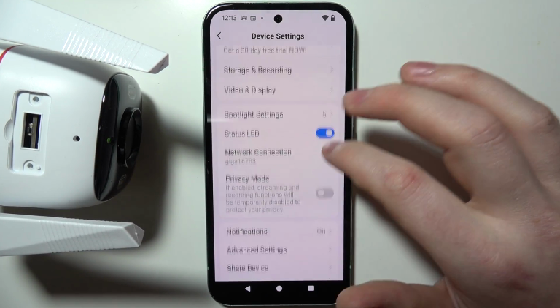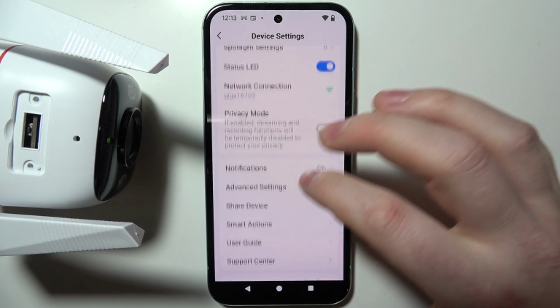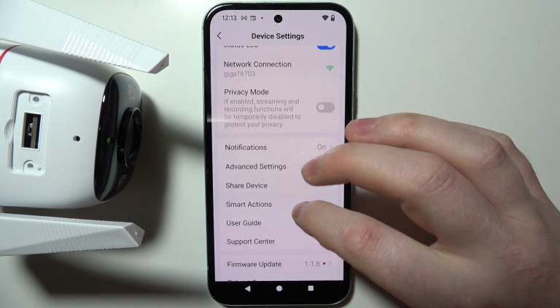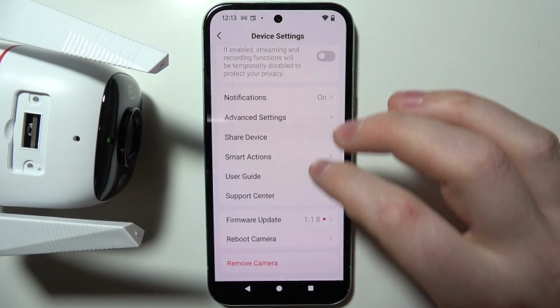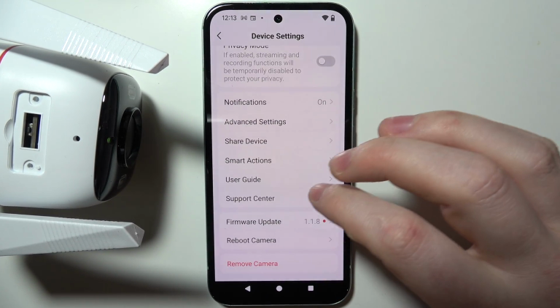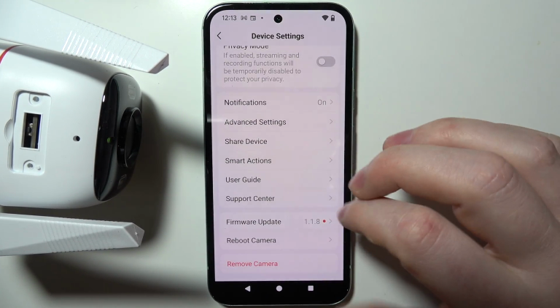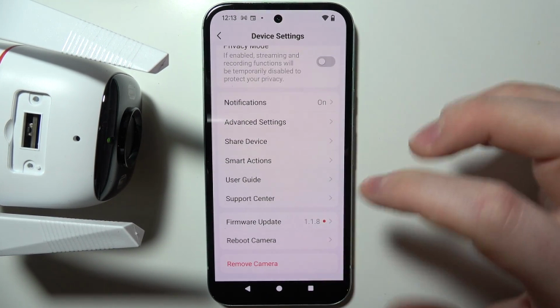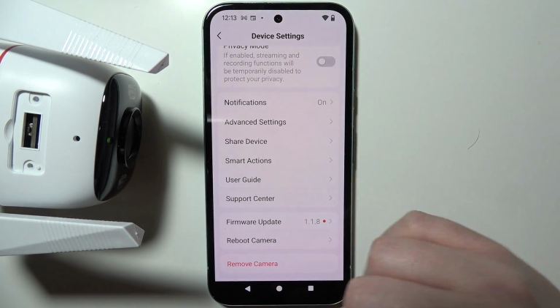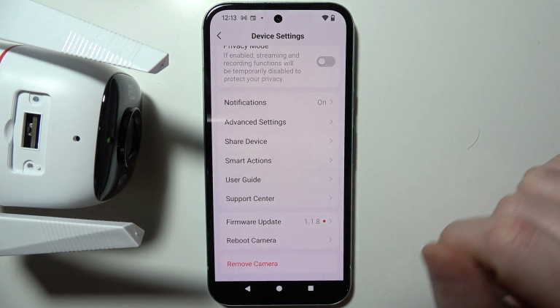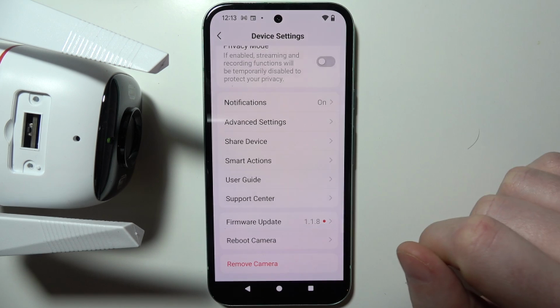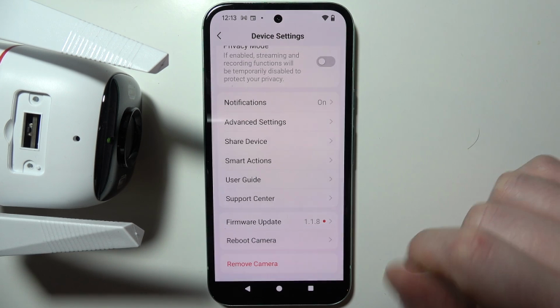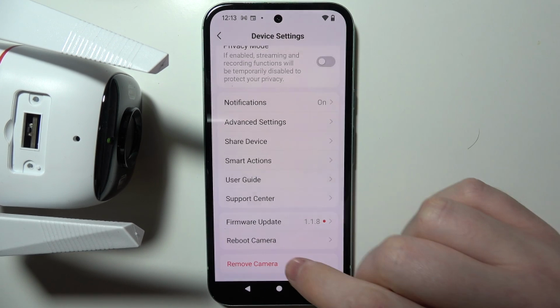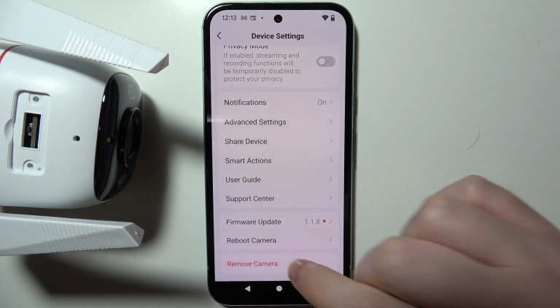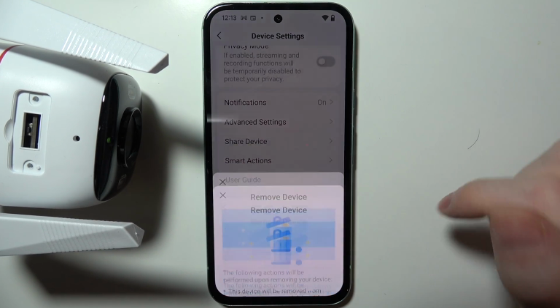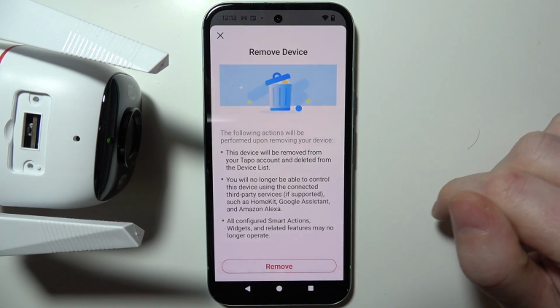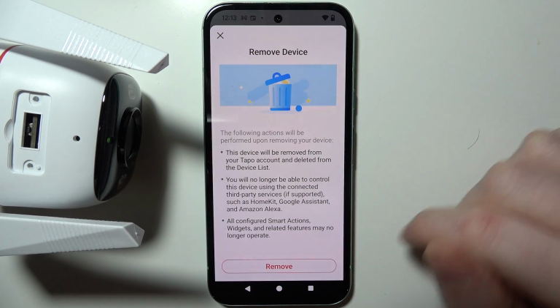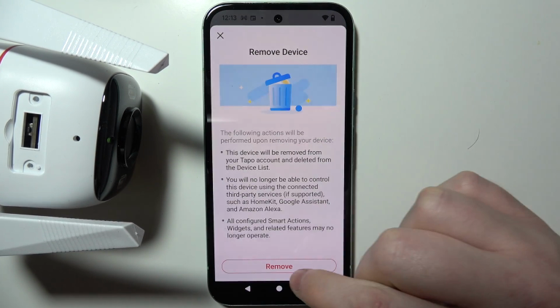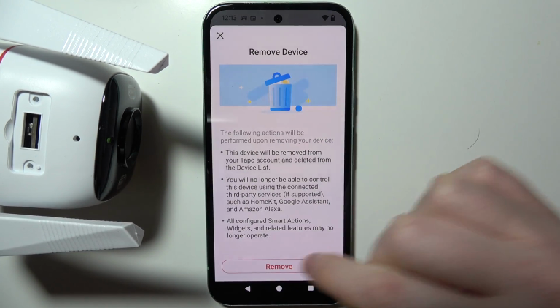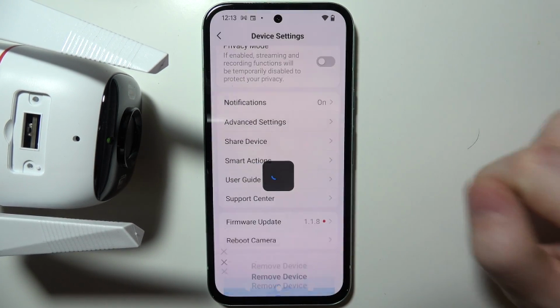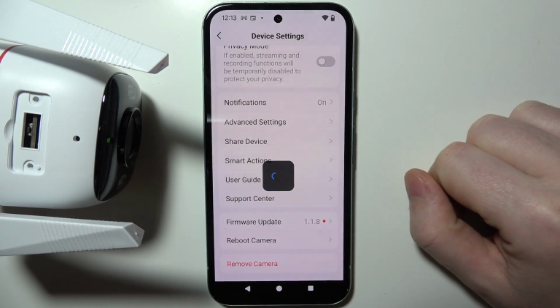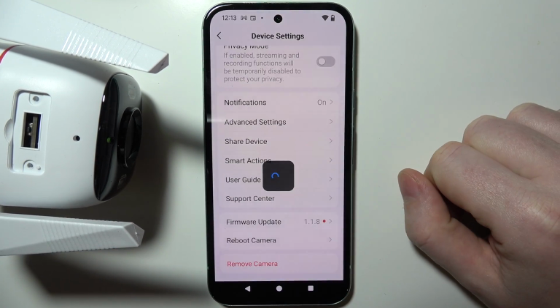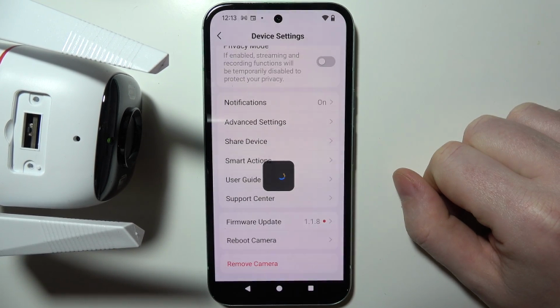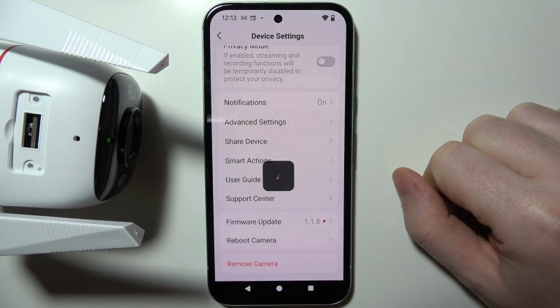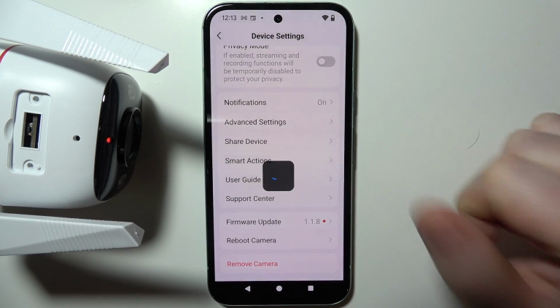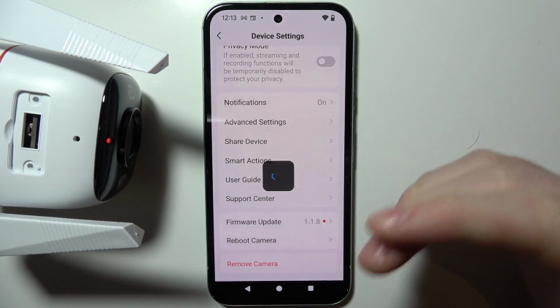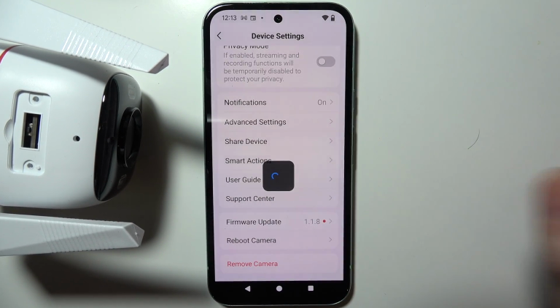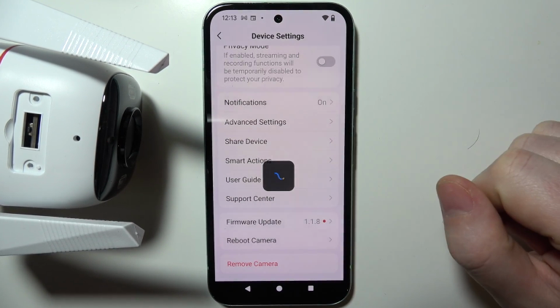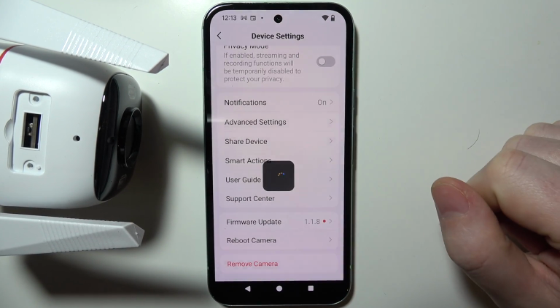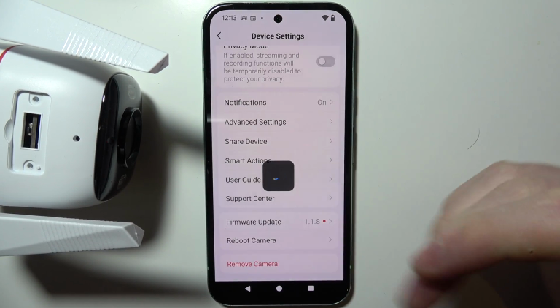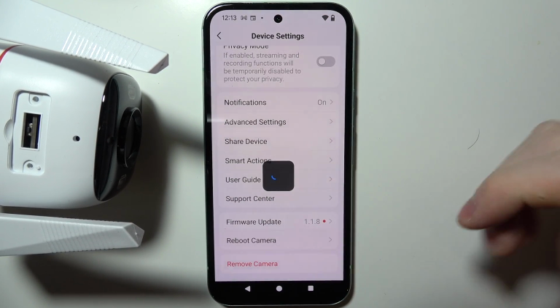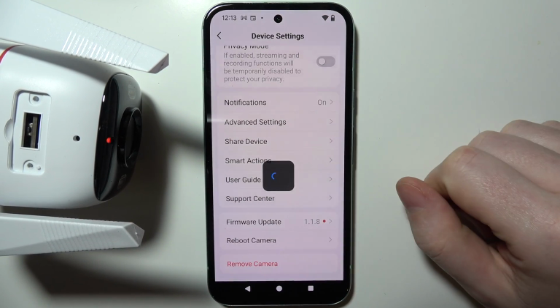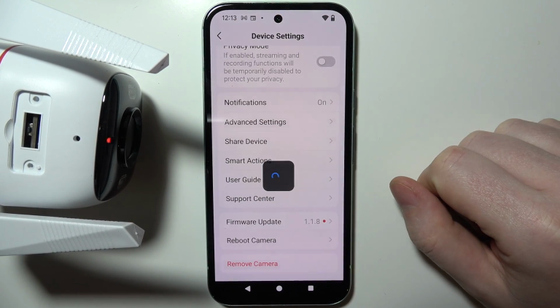So what you need to do is move all the way down, remove your camera and confirm it. It will, as I said, reset your camera.